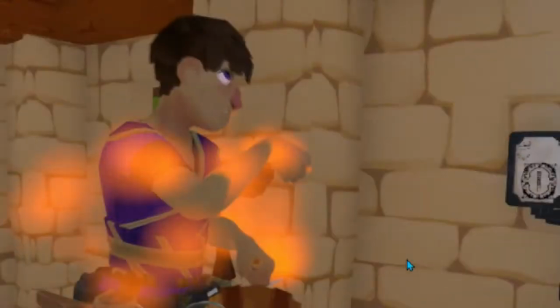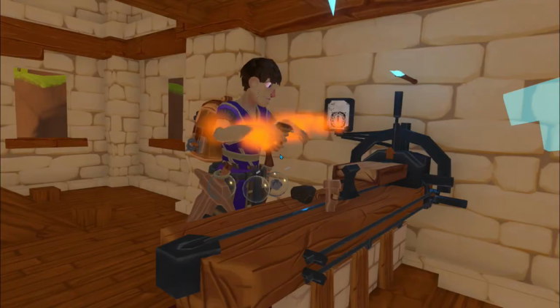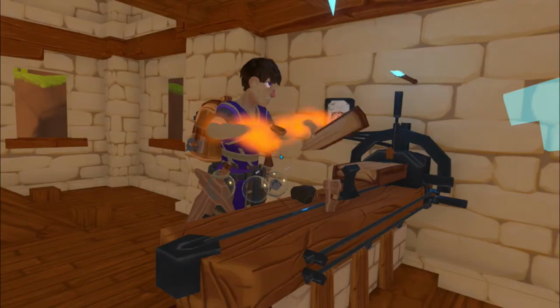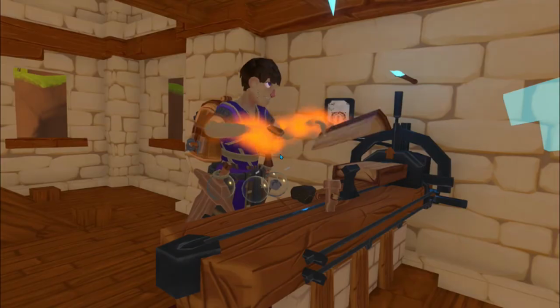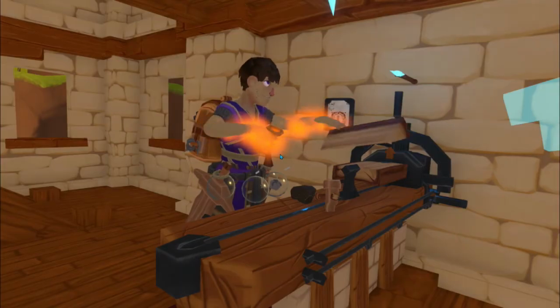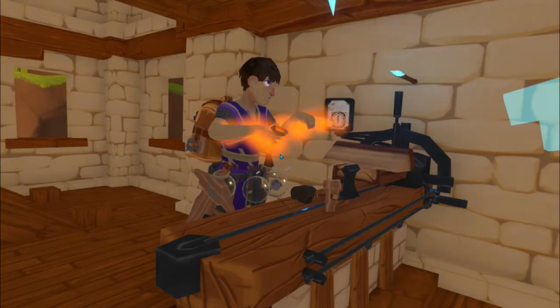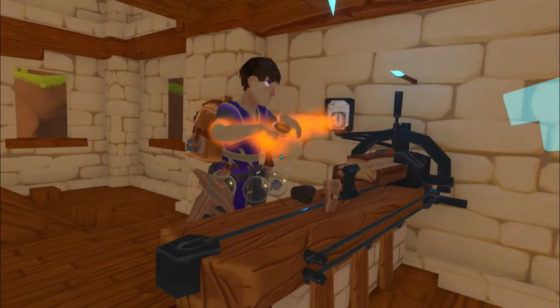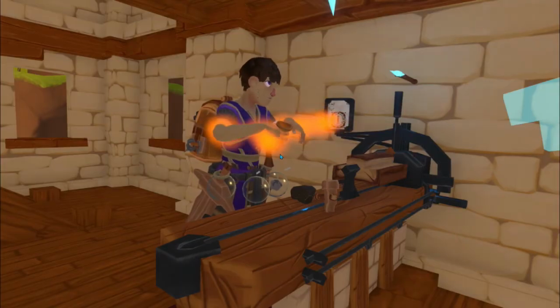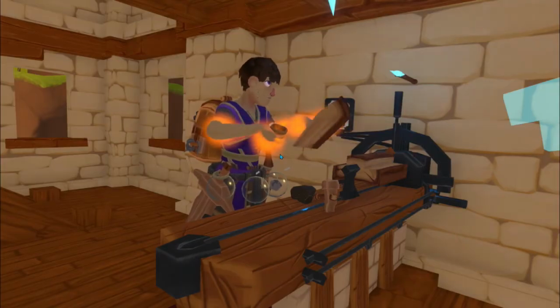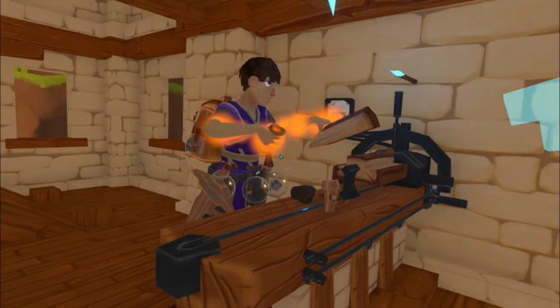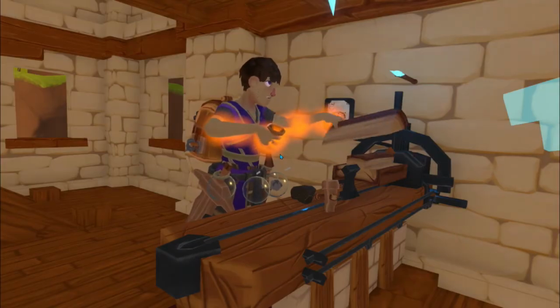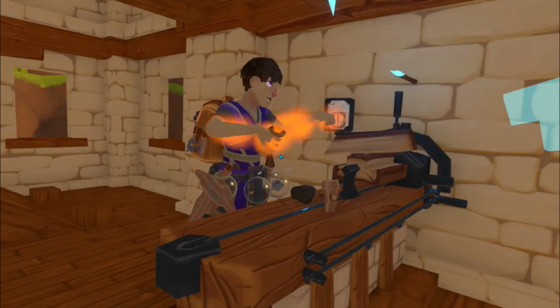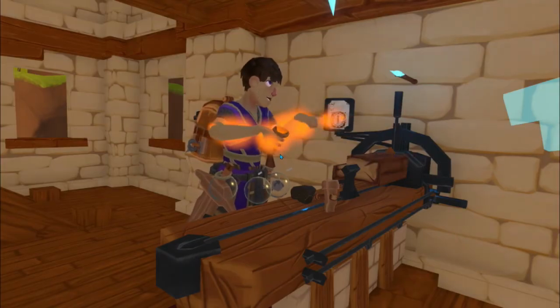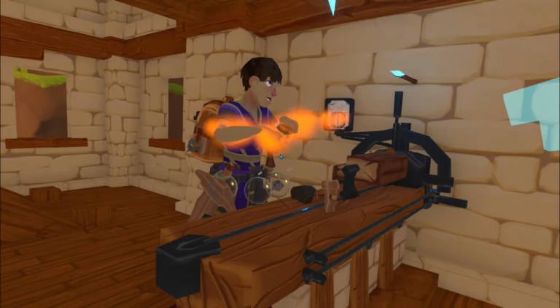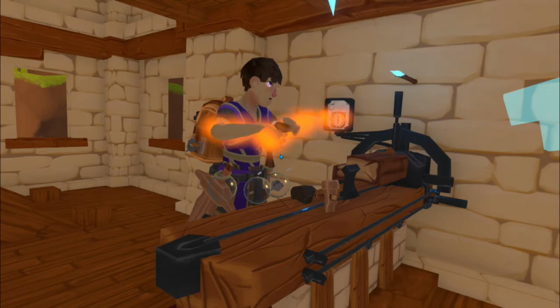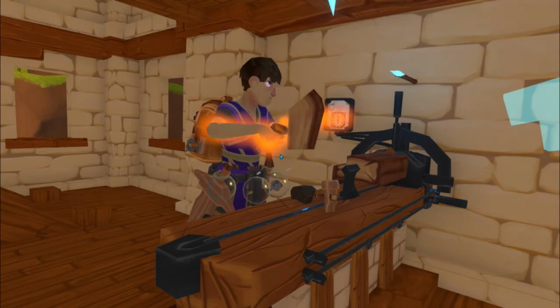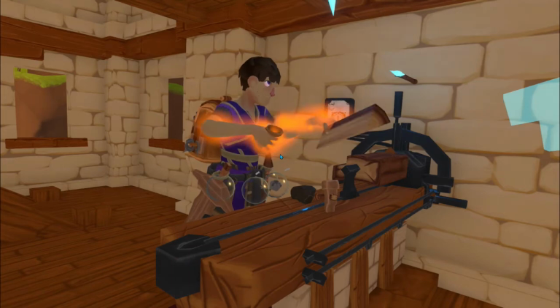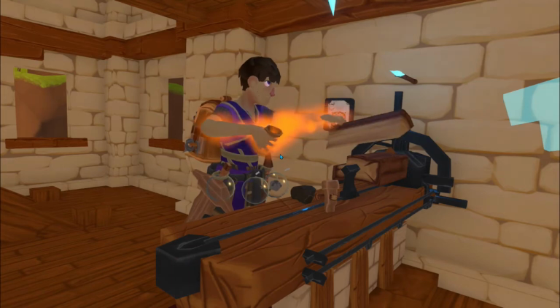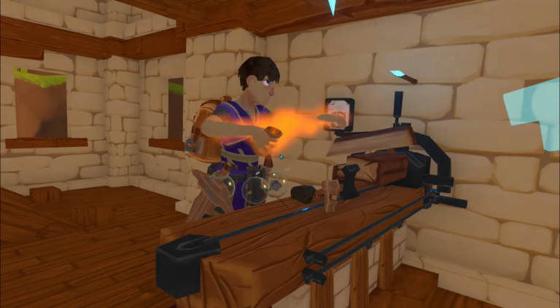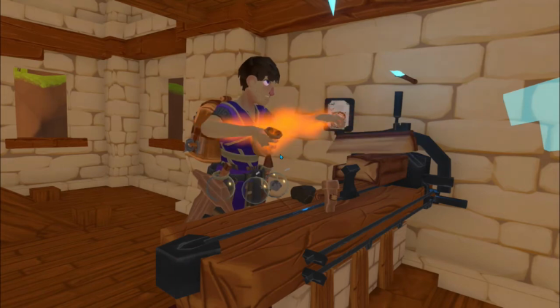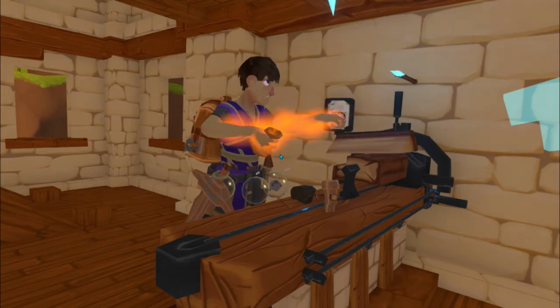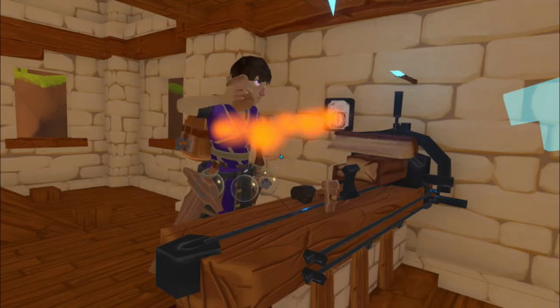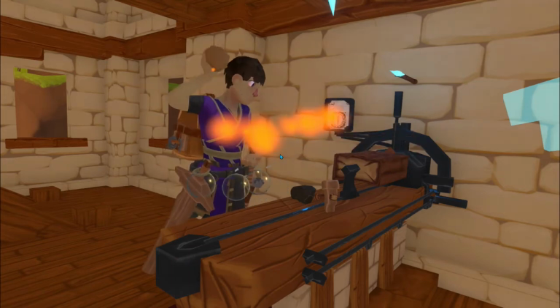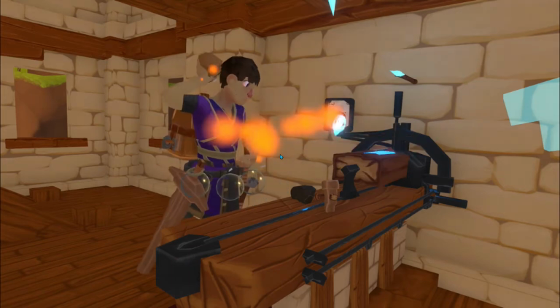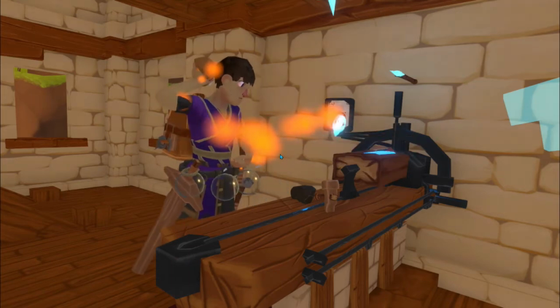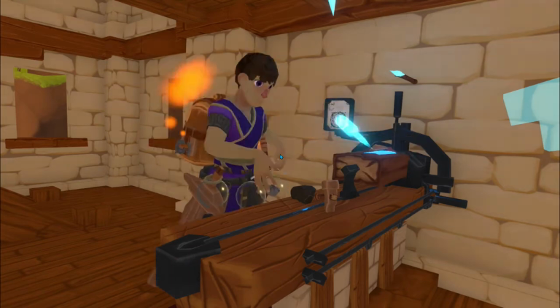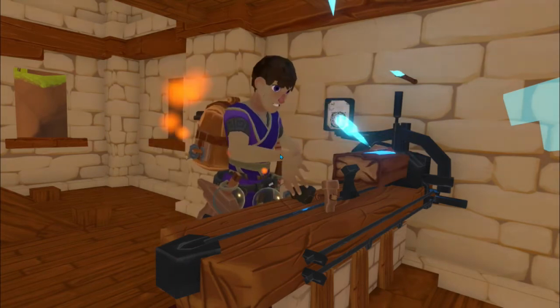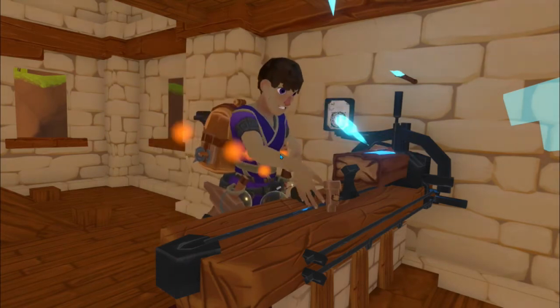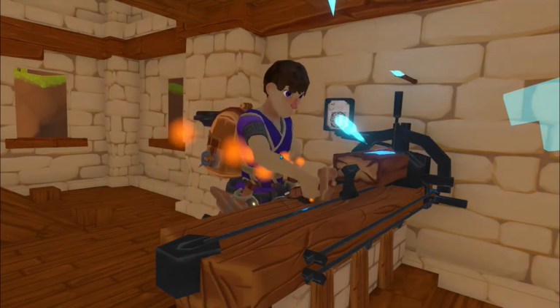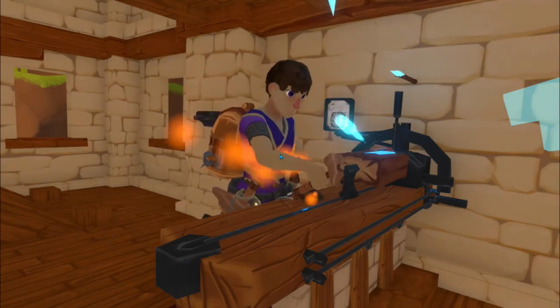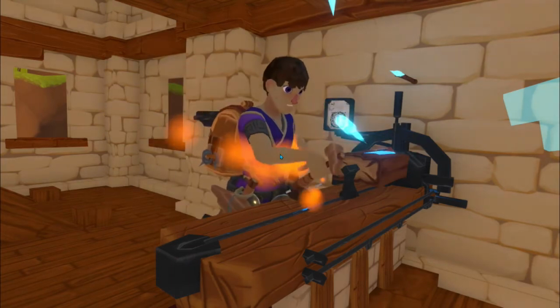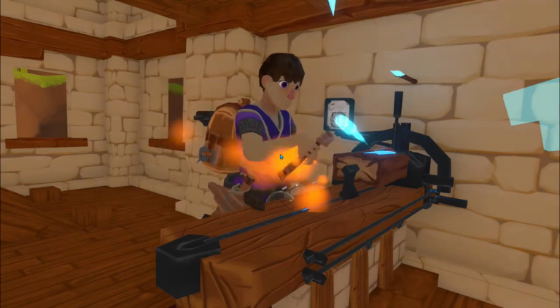We're going to place the wood — six wood logs — like this. Then you're going to take your hammer.